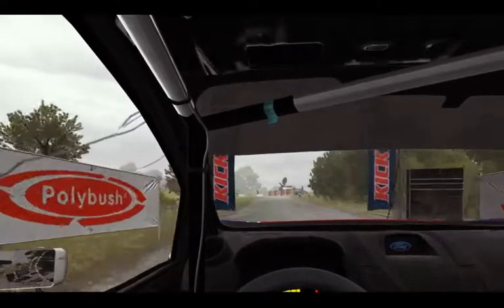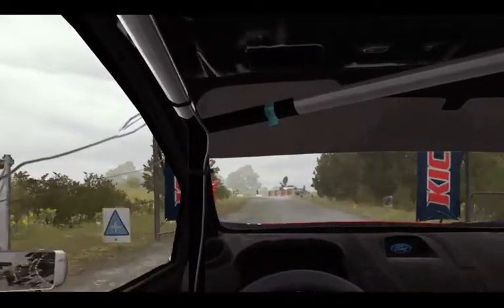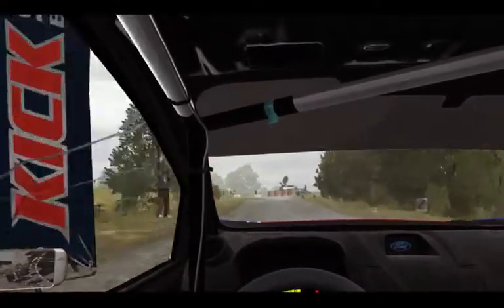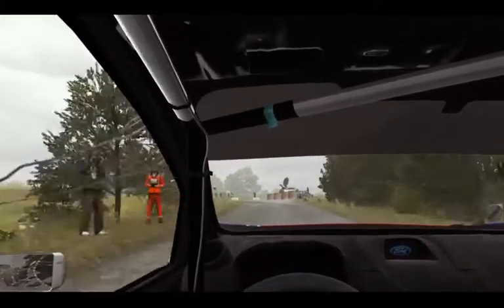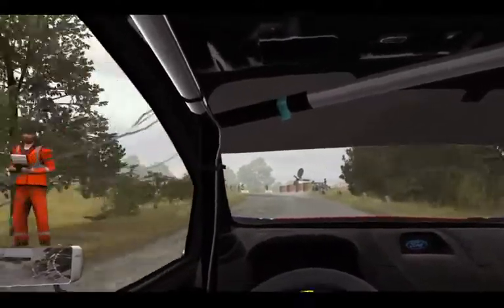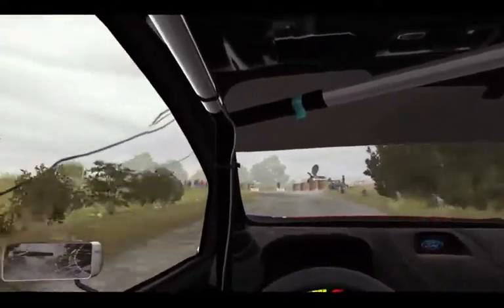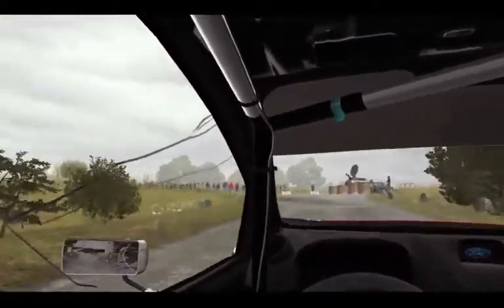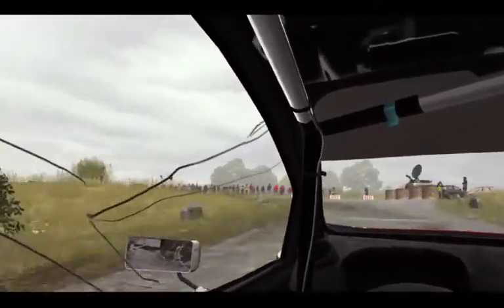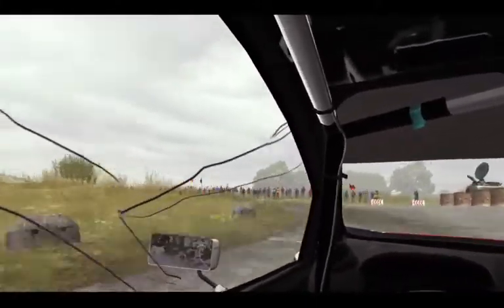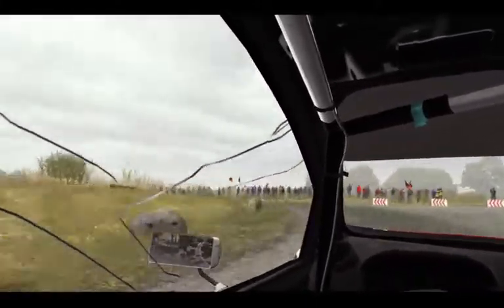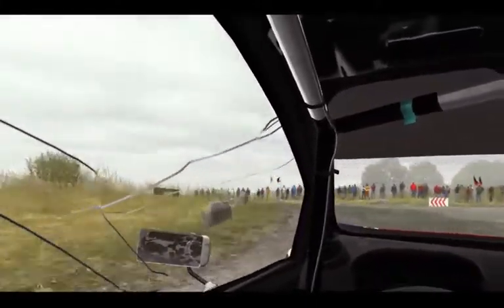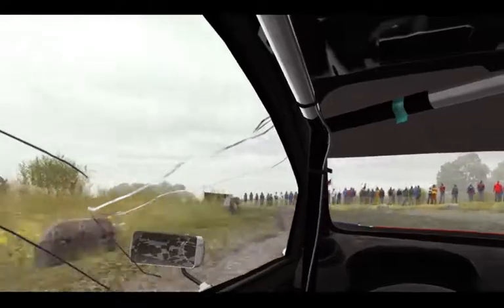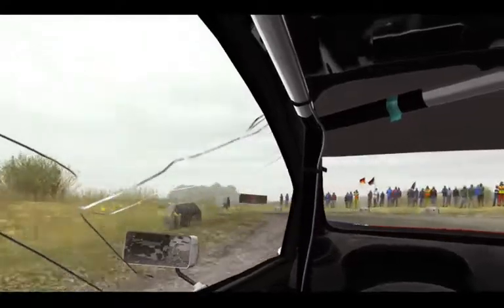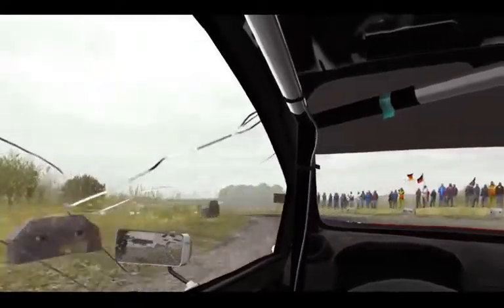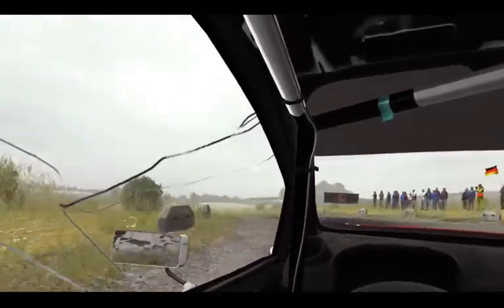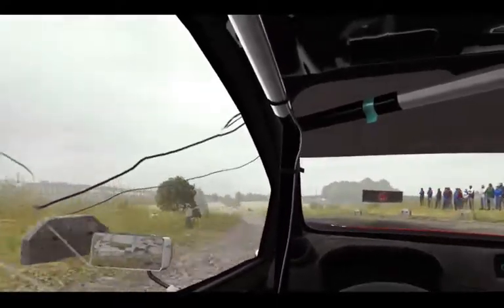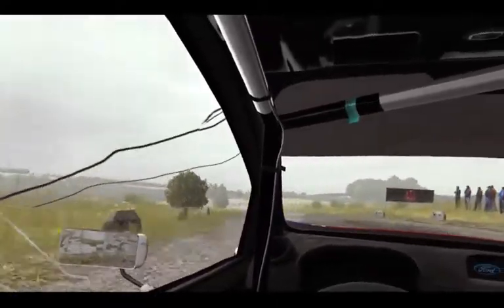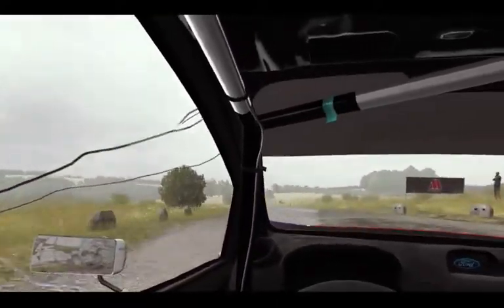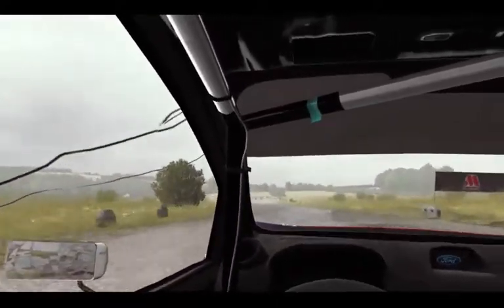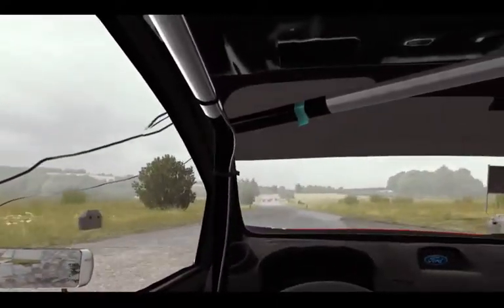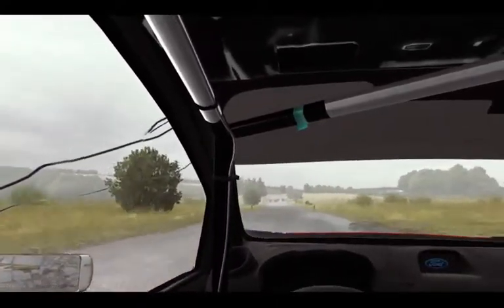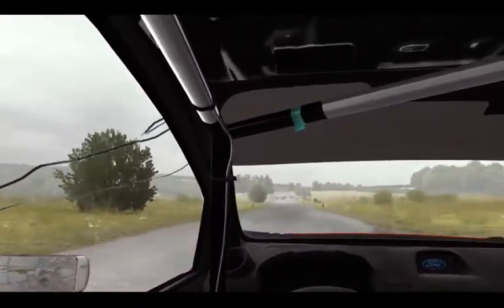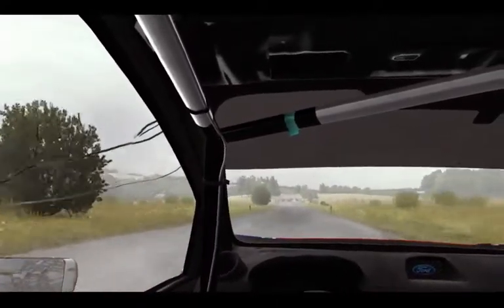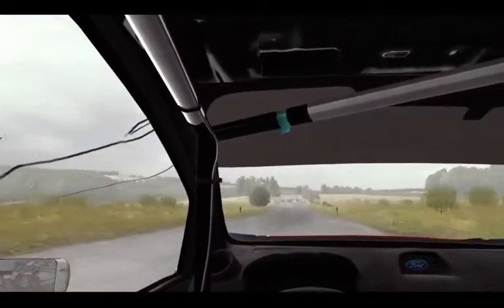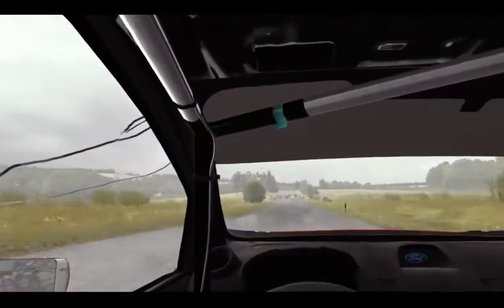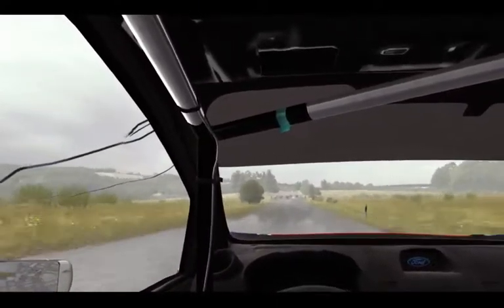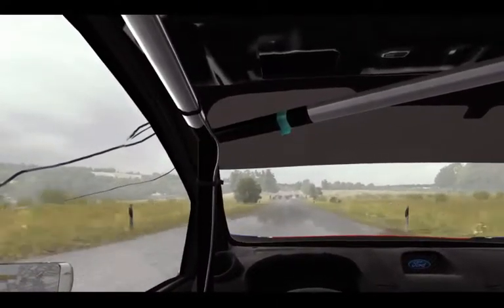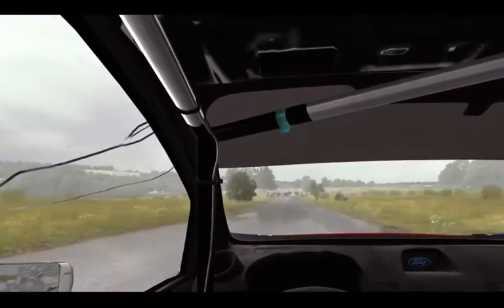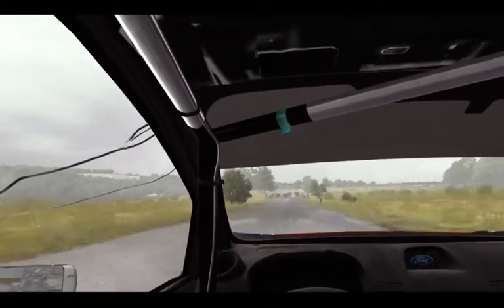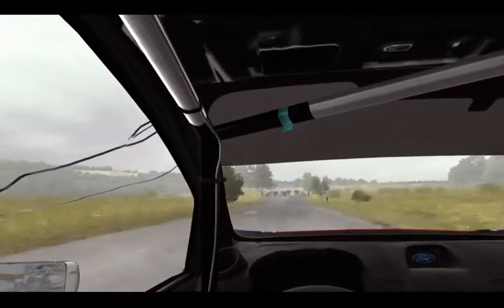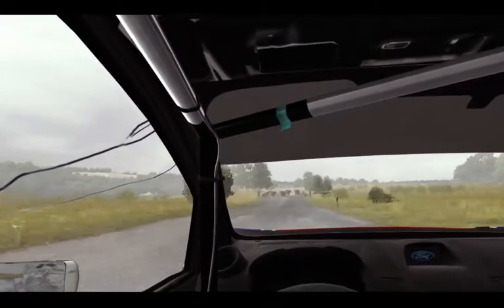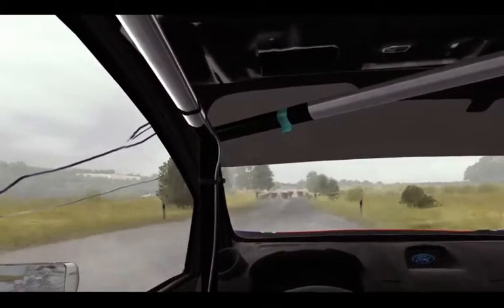Okay, turn left one, don't cut, opens 100. Caution, tight chicane, right entry, 150.